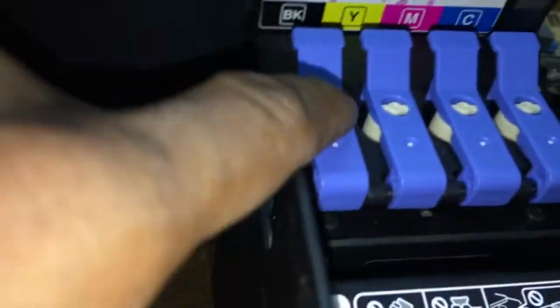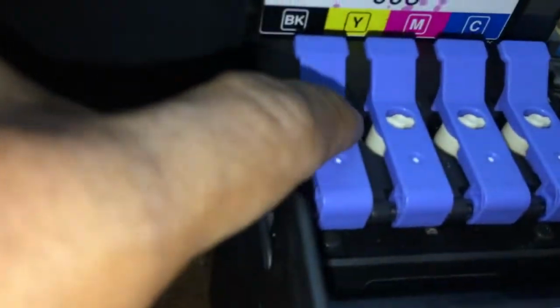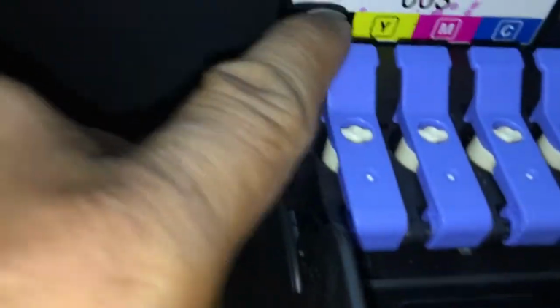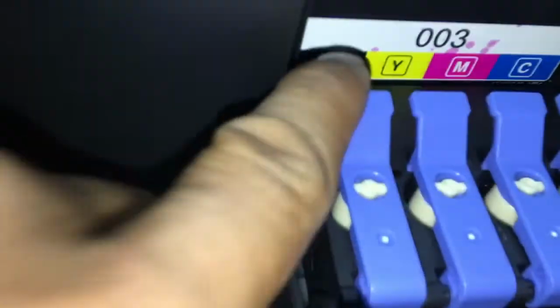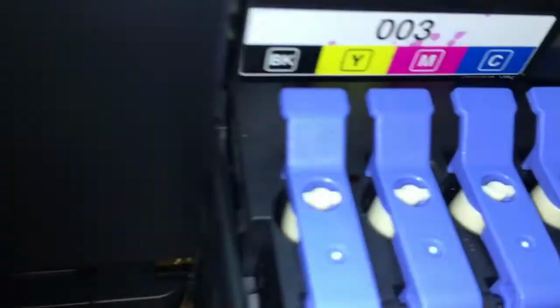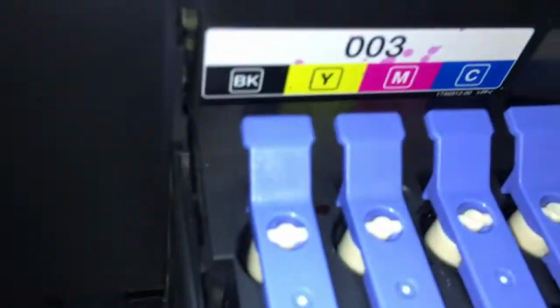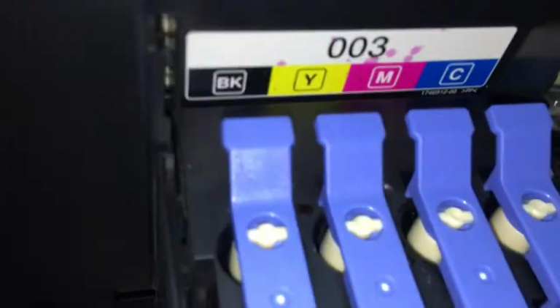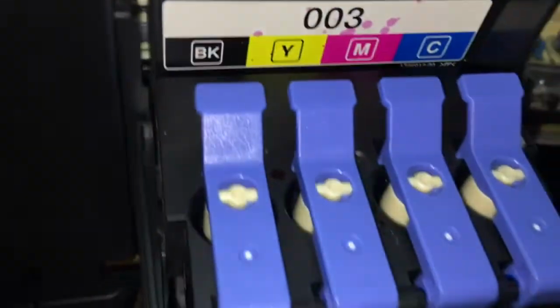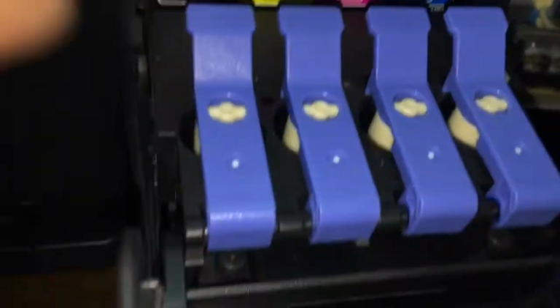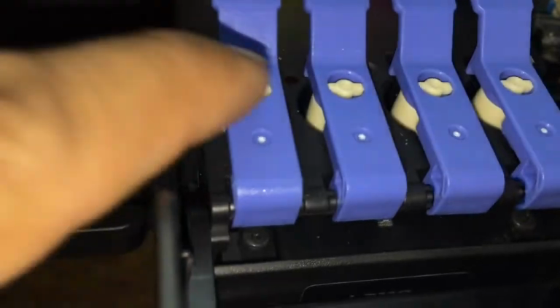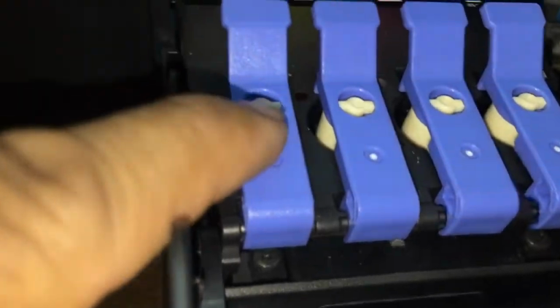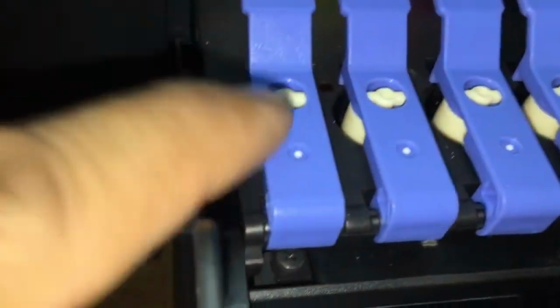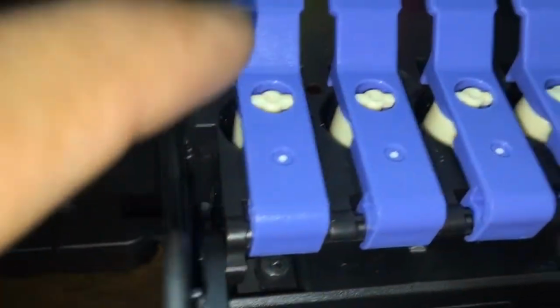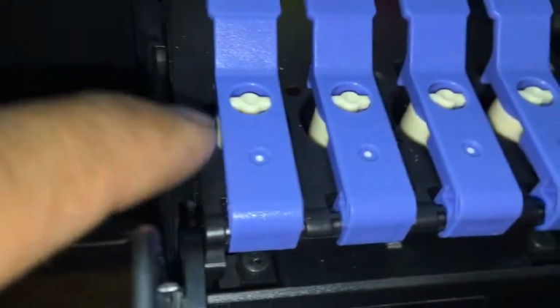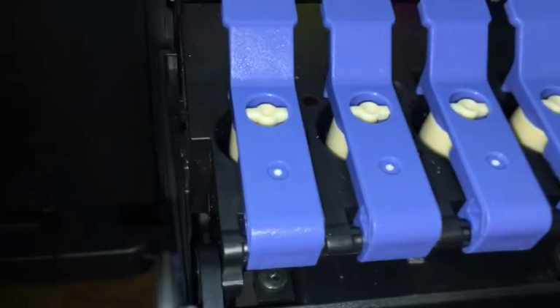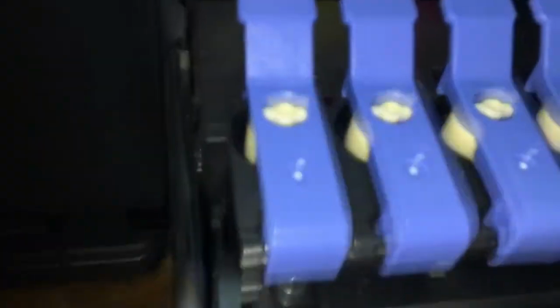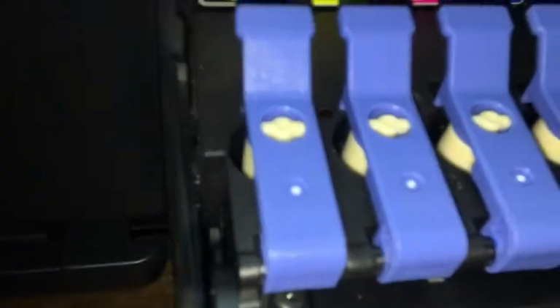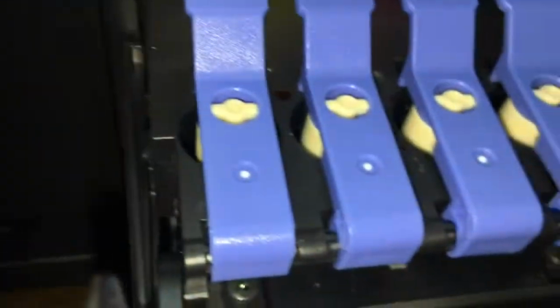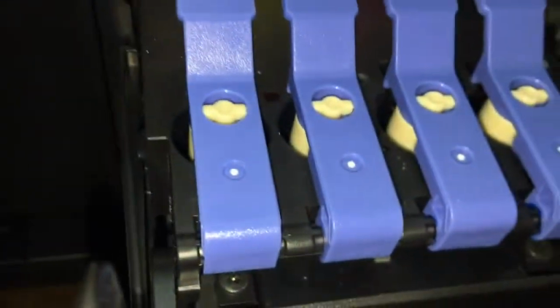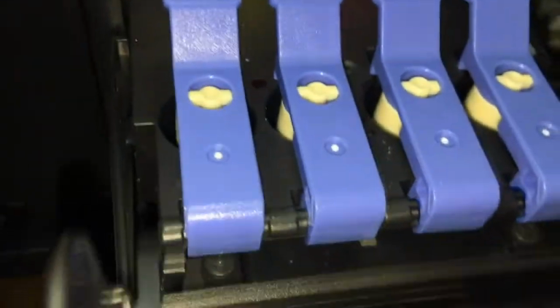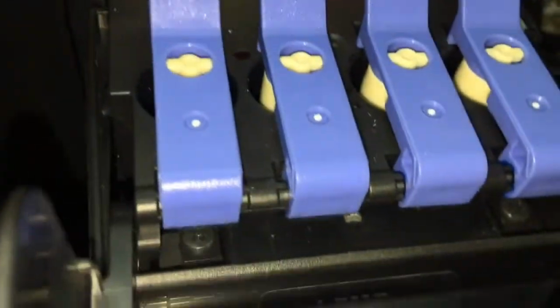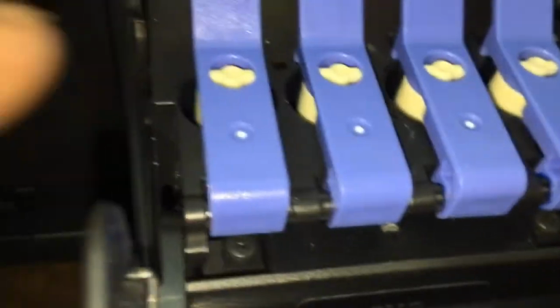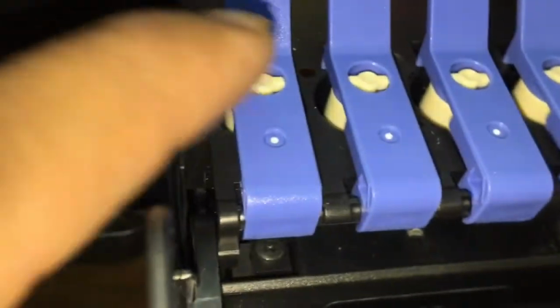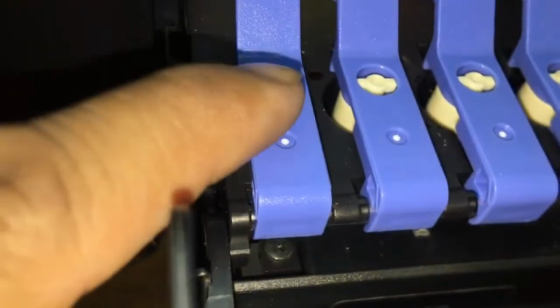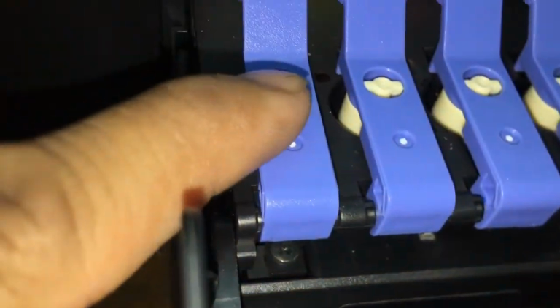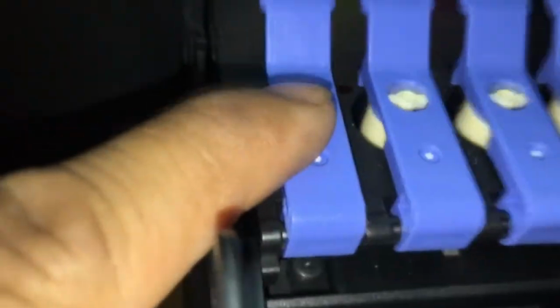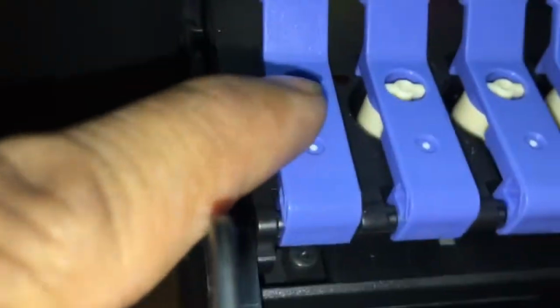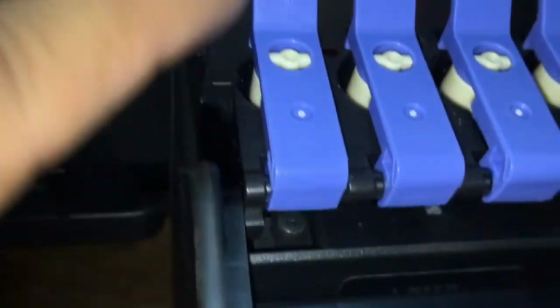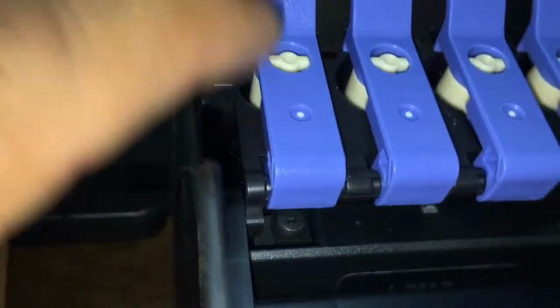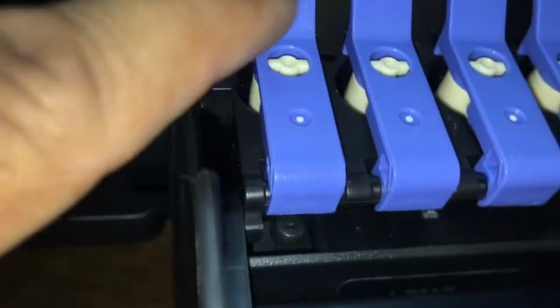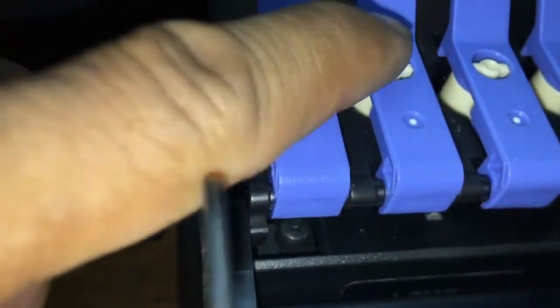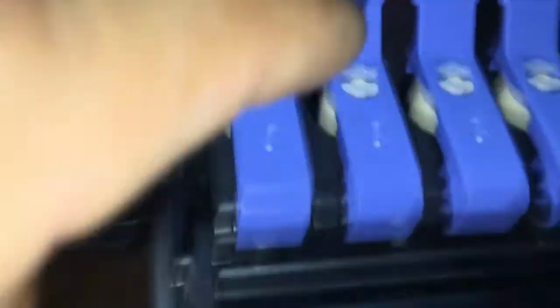Press the flex. If not enough ink, we cannot run the head cleaning. Before running the head cleaning, we need to check first.